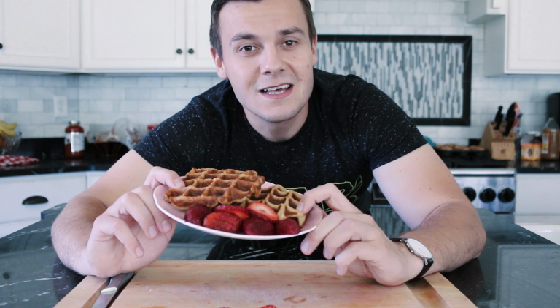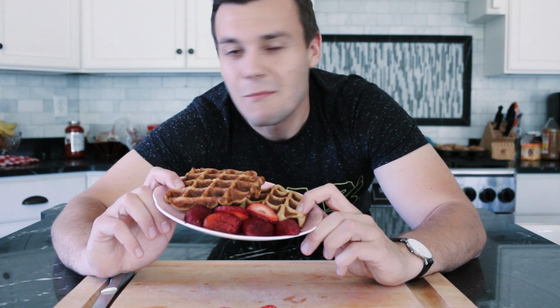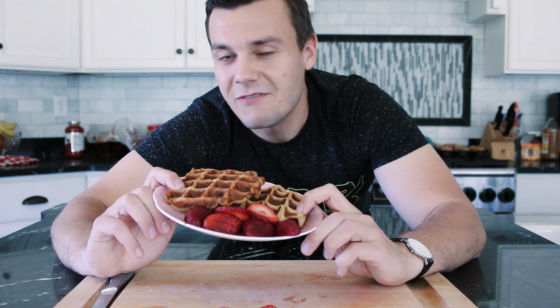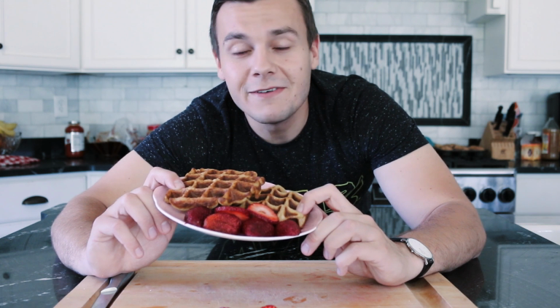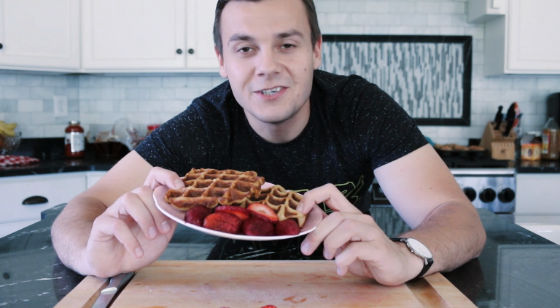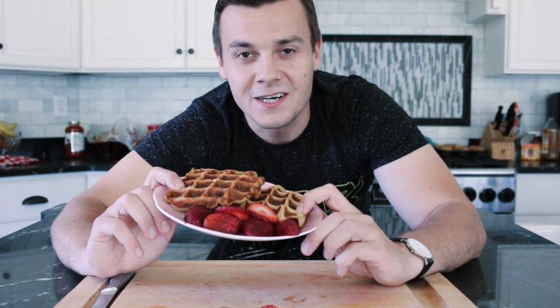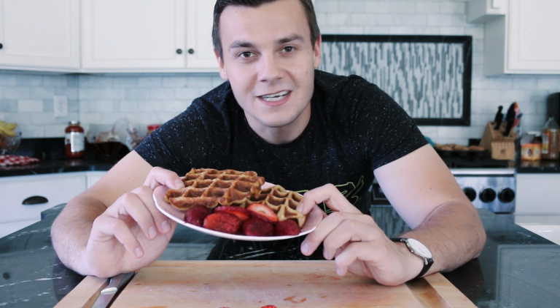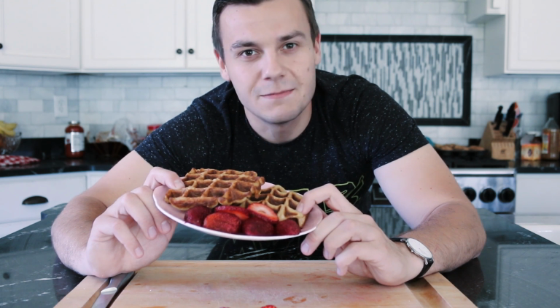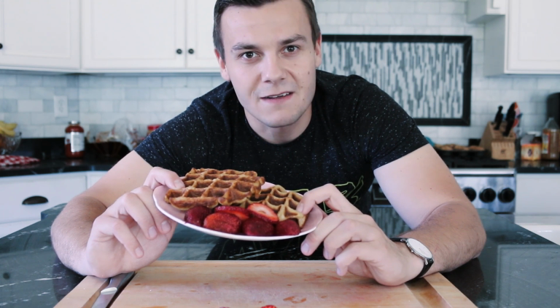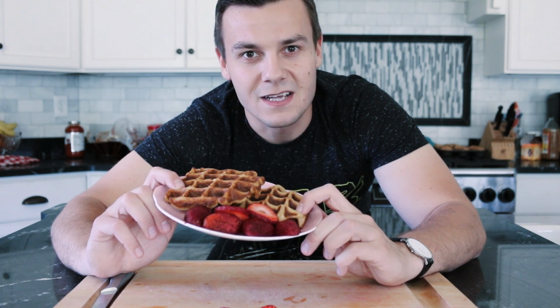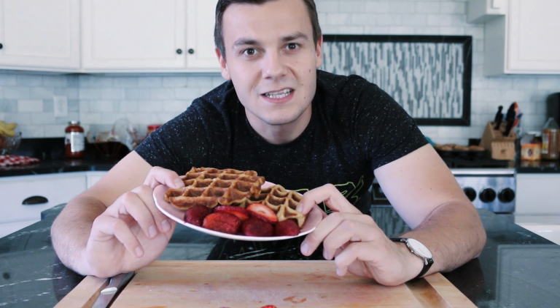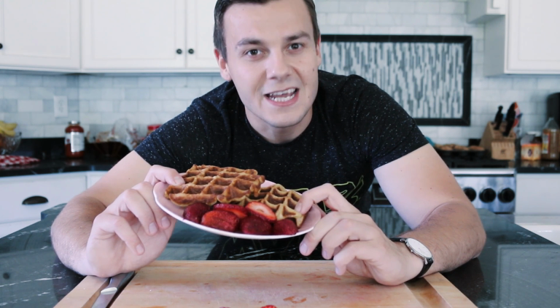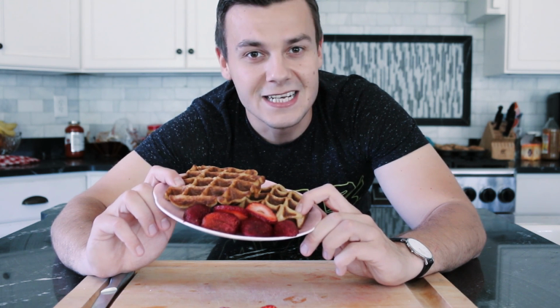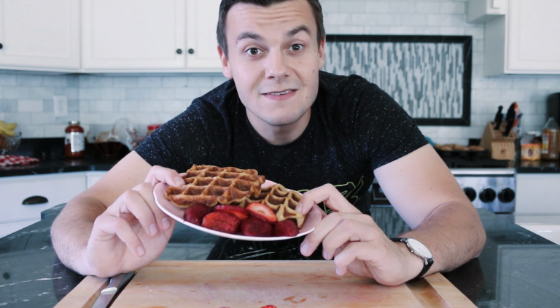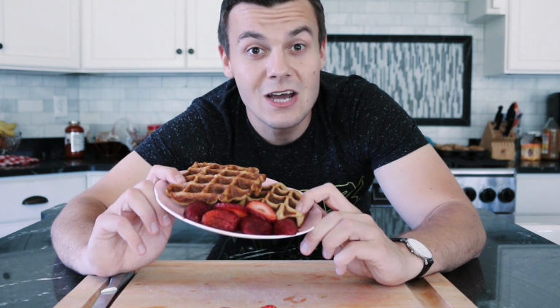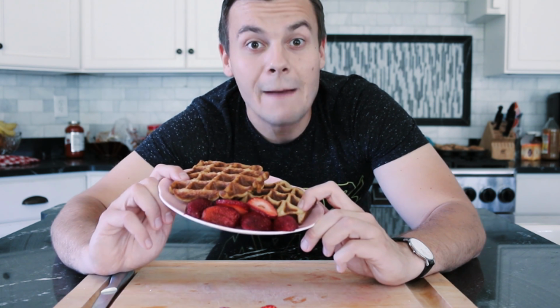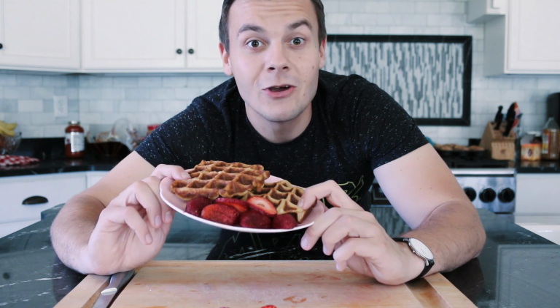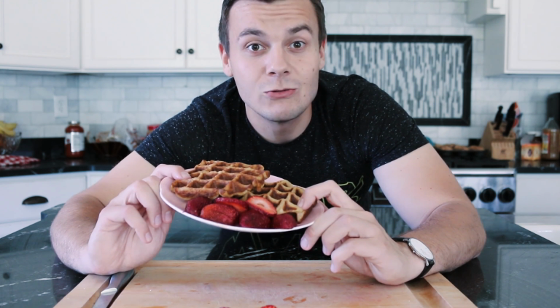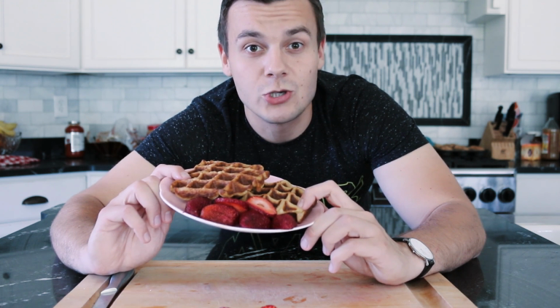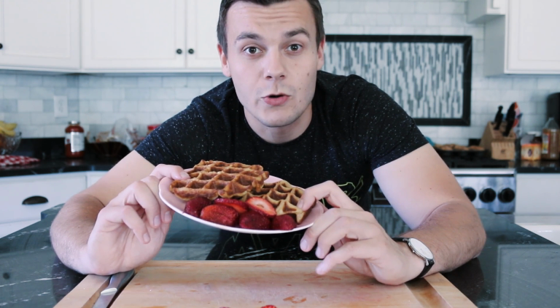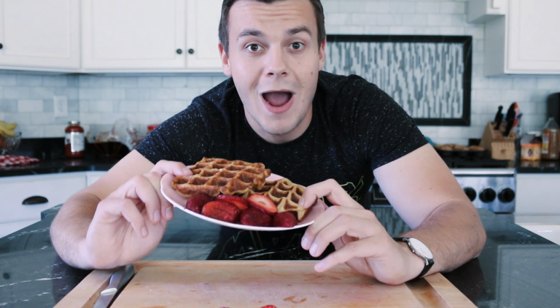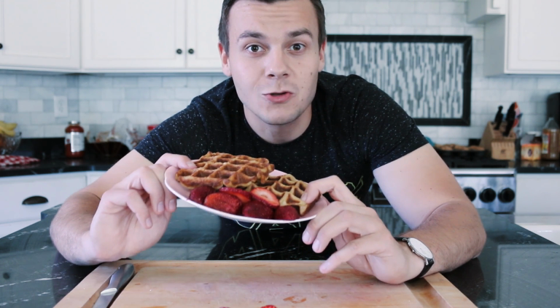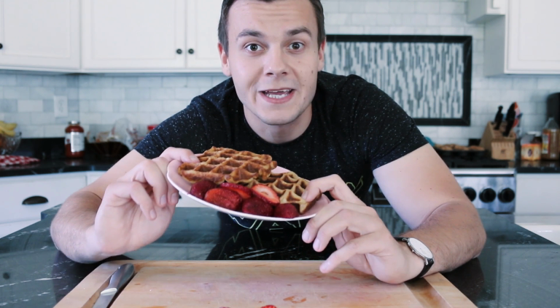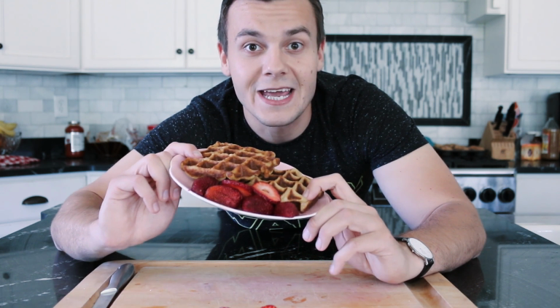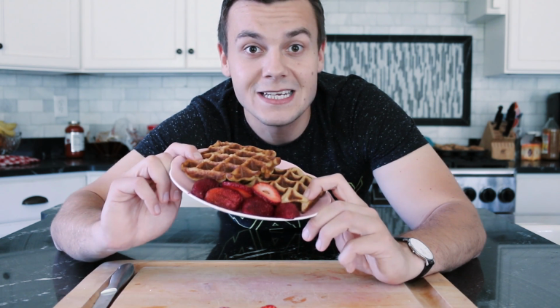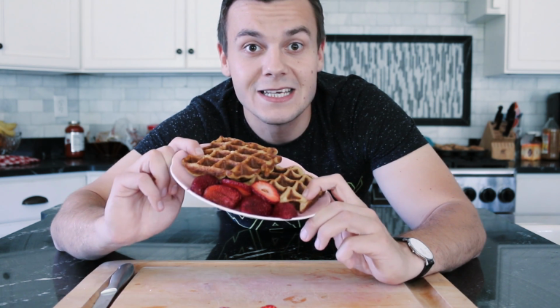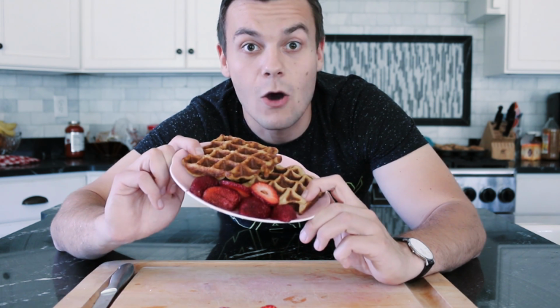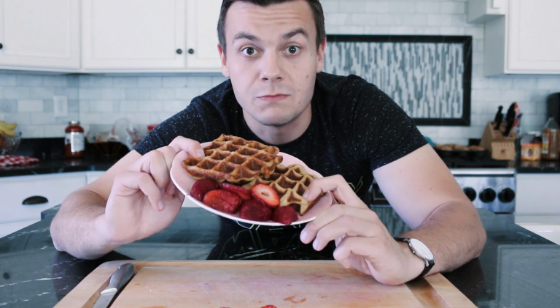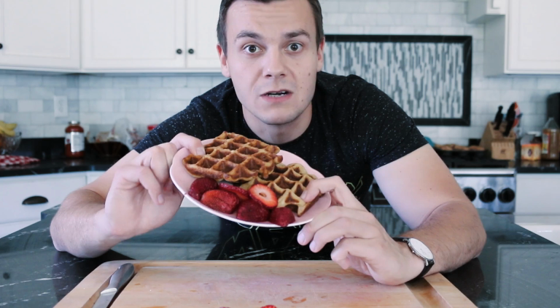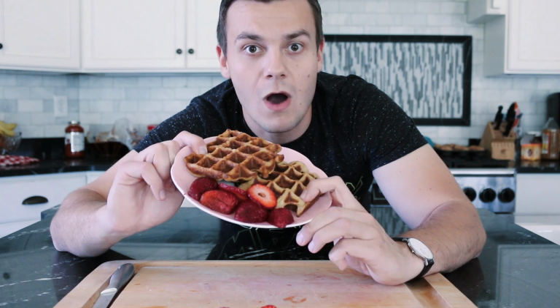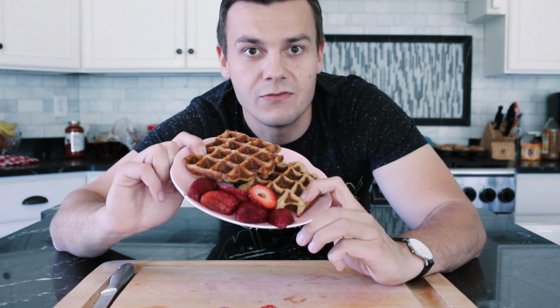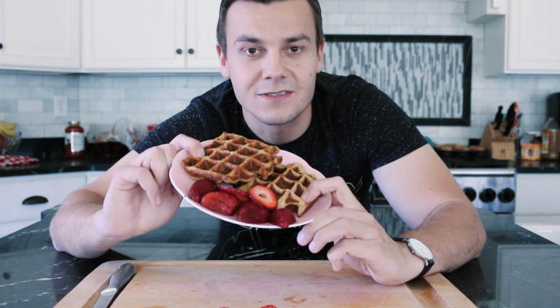My favorite dinner is breakfast. In this video, I'm going to show you how to make easy oatmeal waffles.